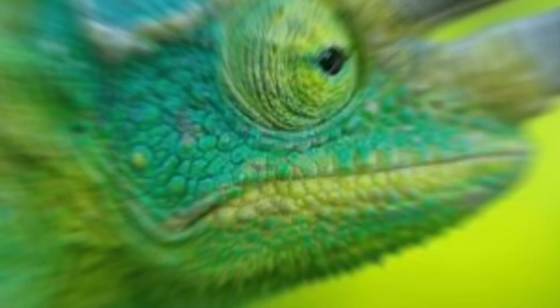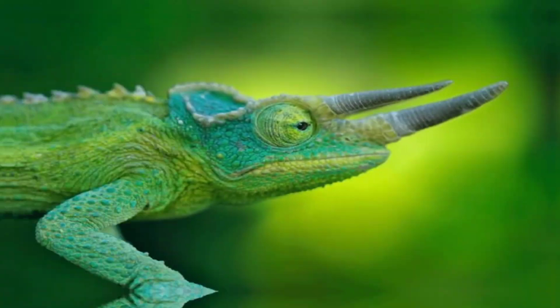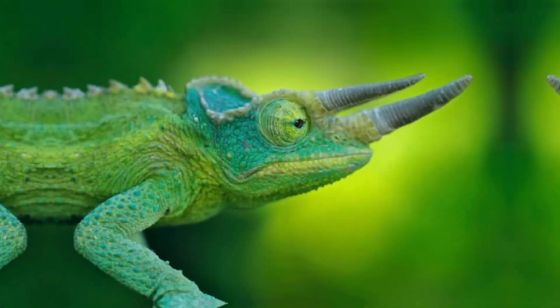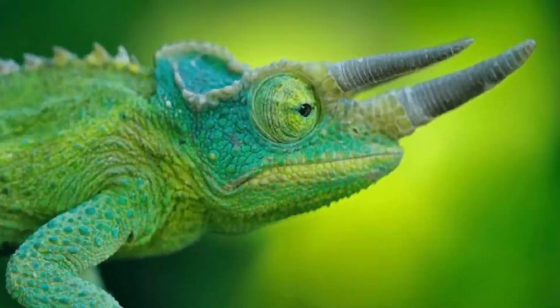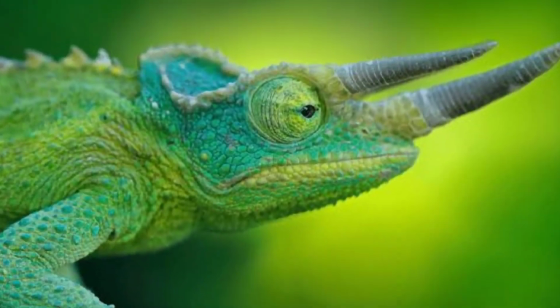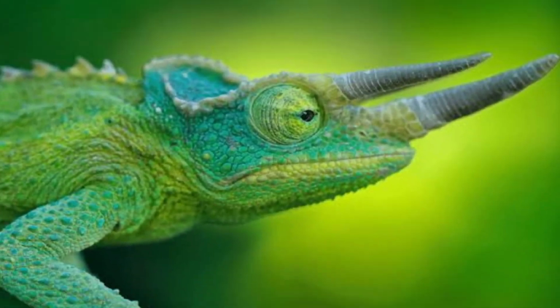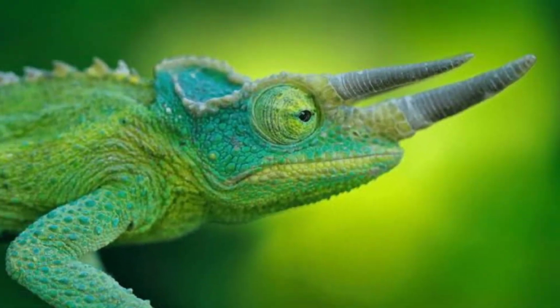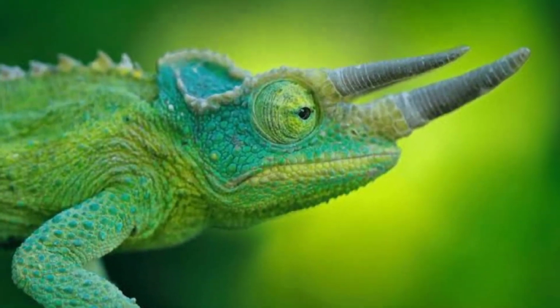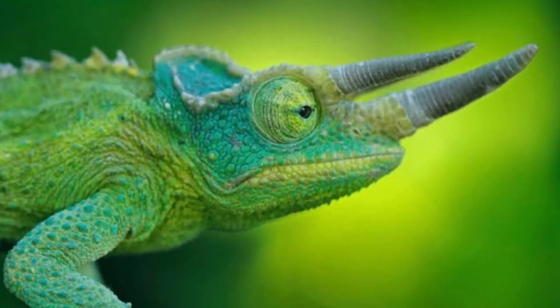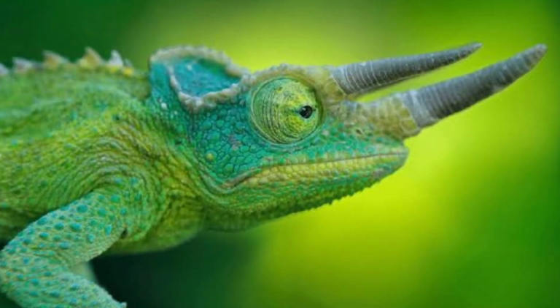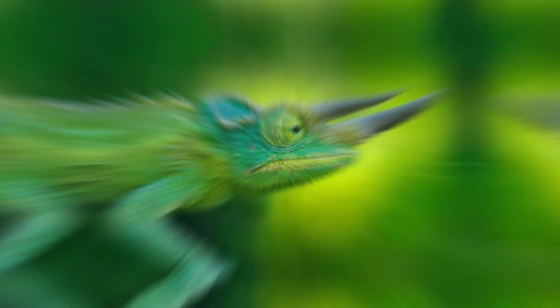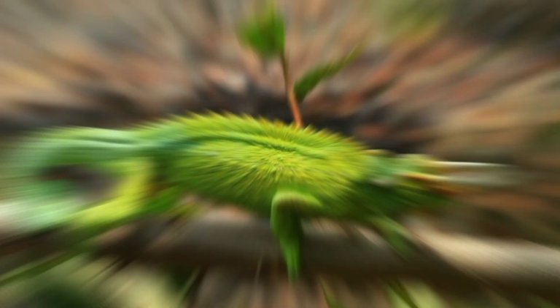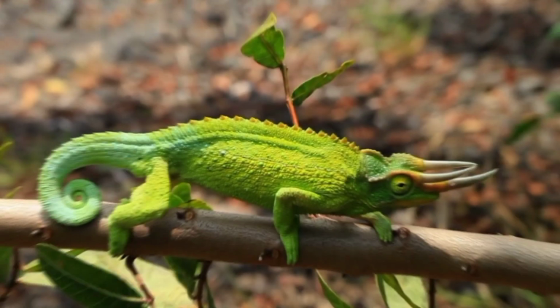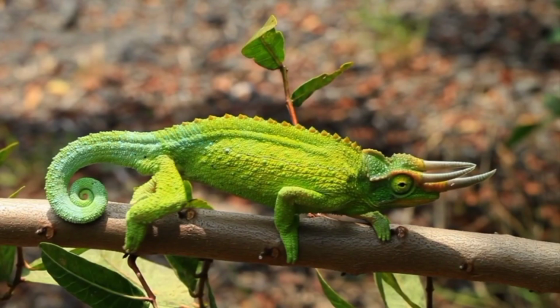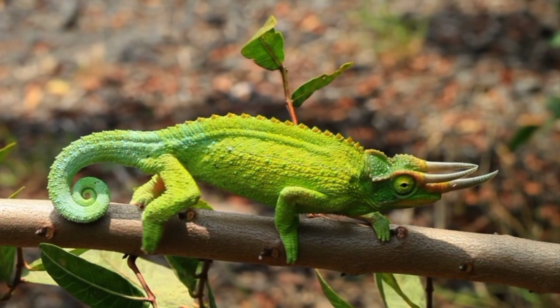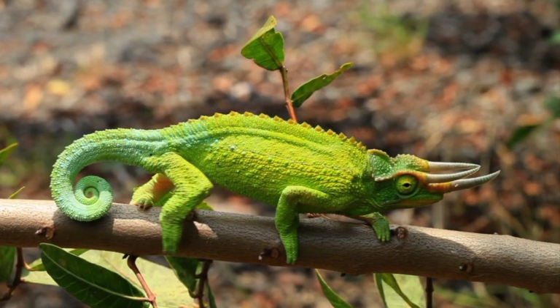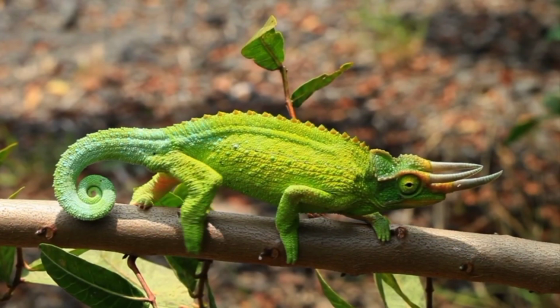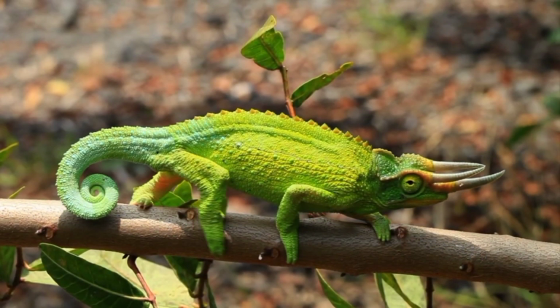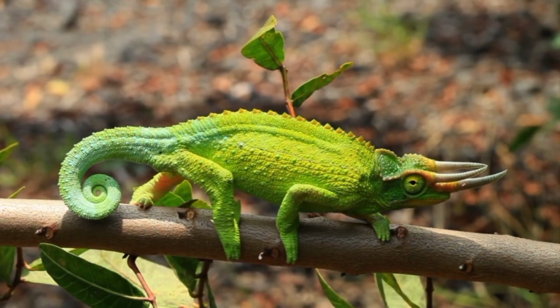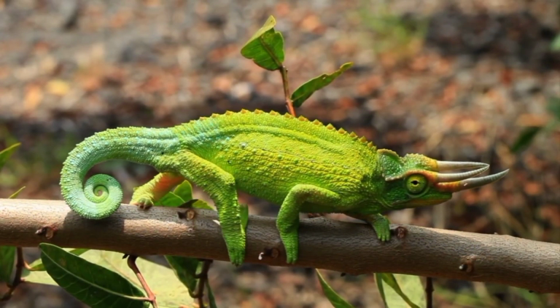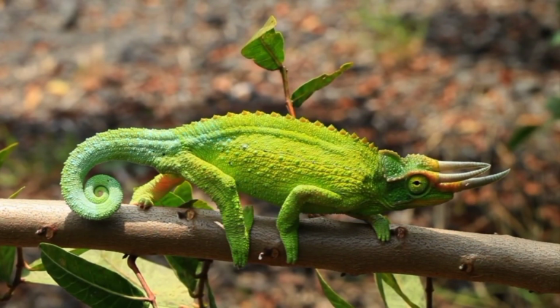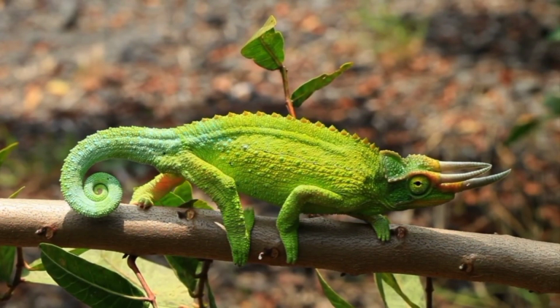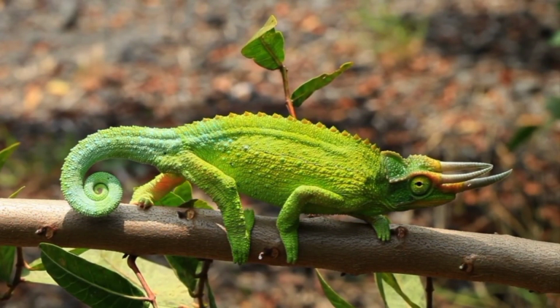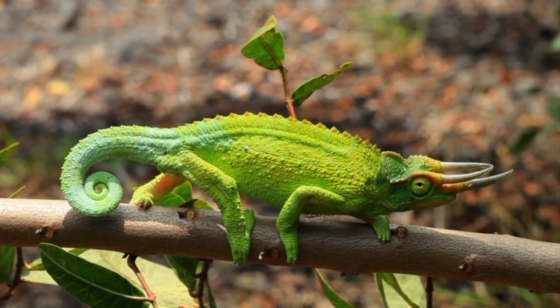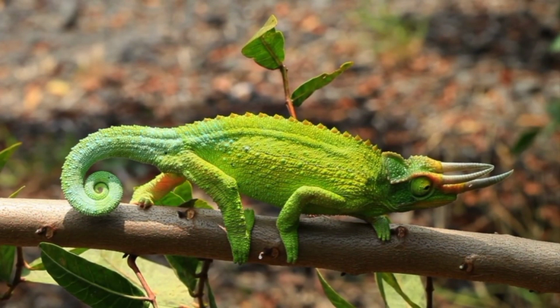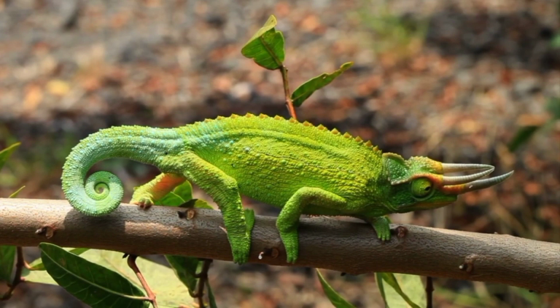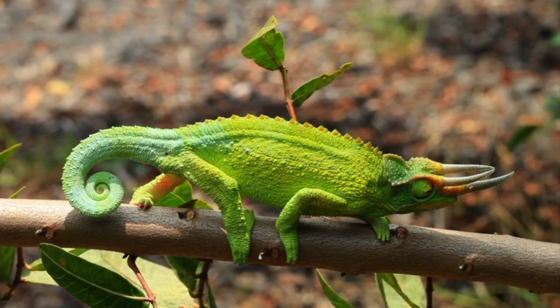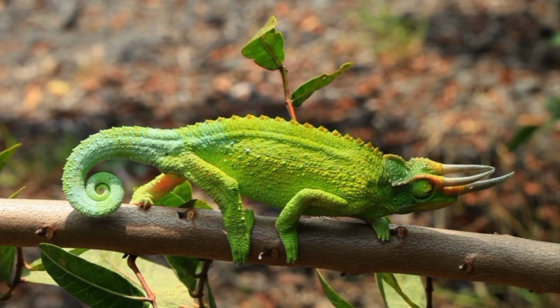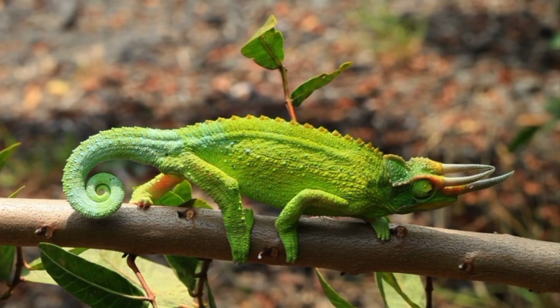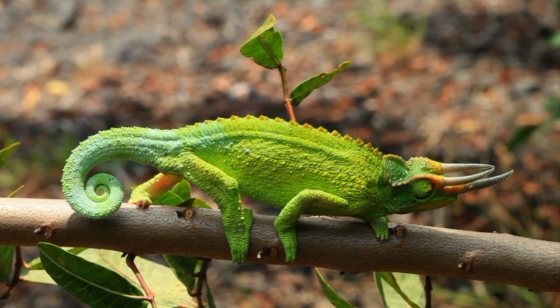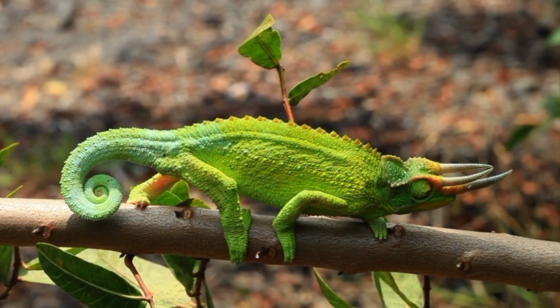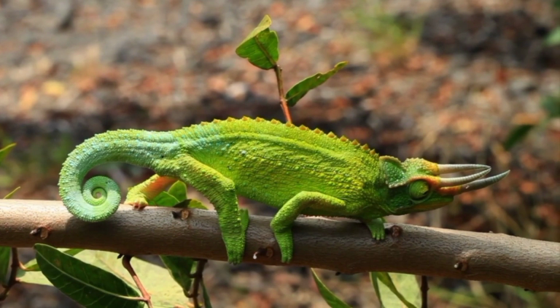Welcome to Reptile HQ. This video will cover 10 interesting facts about the Jackson's chameleon, so let's begin.